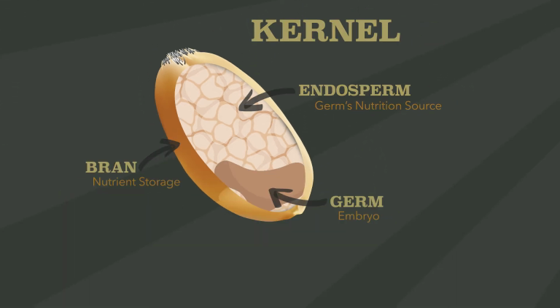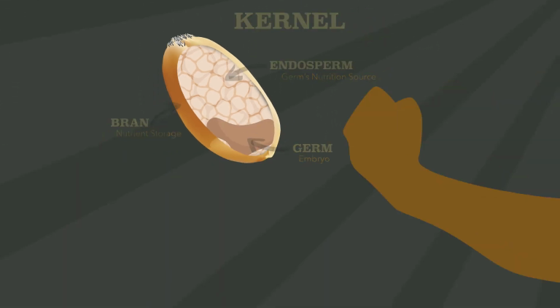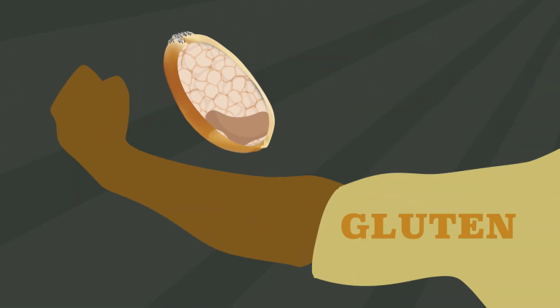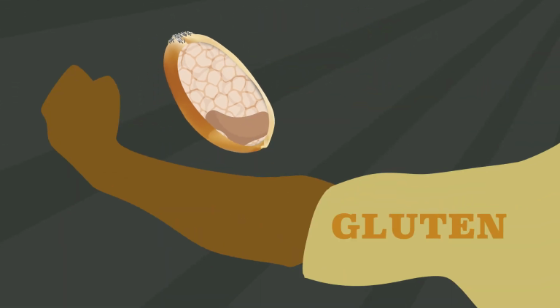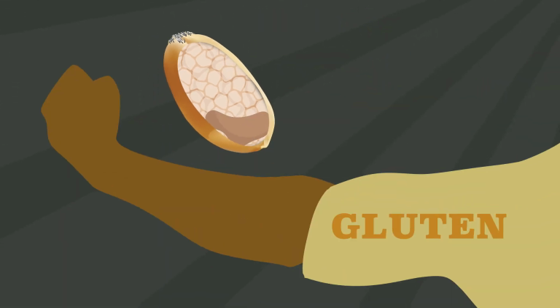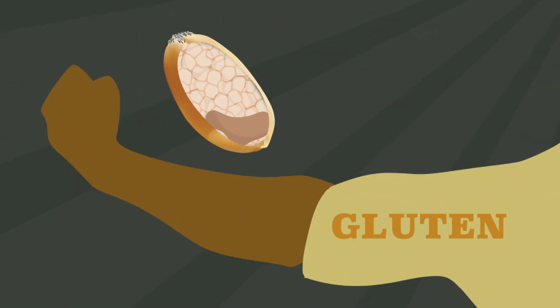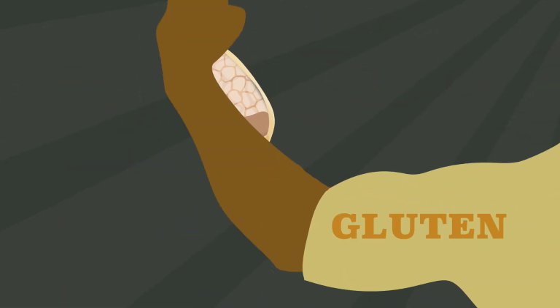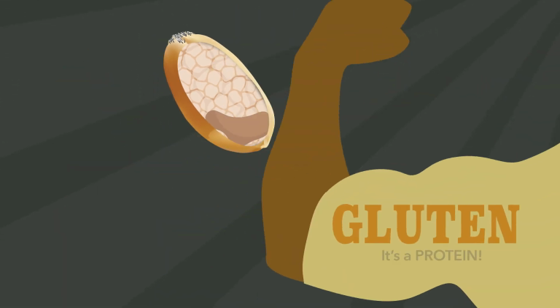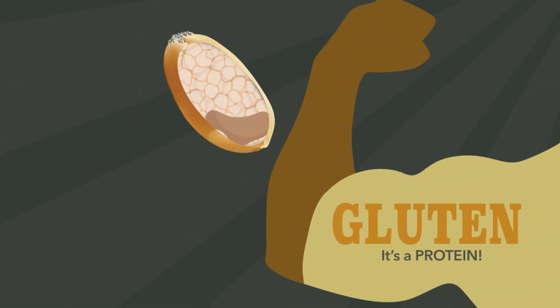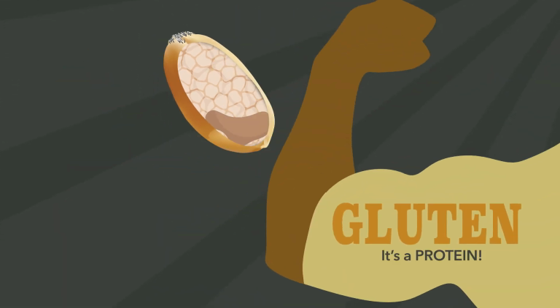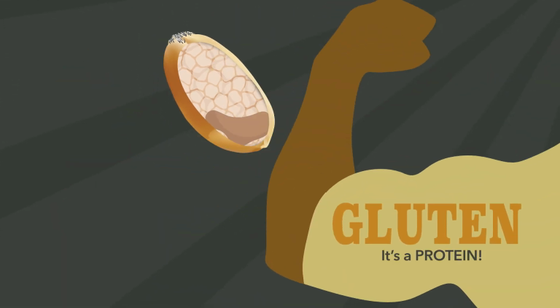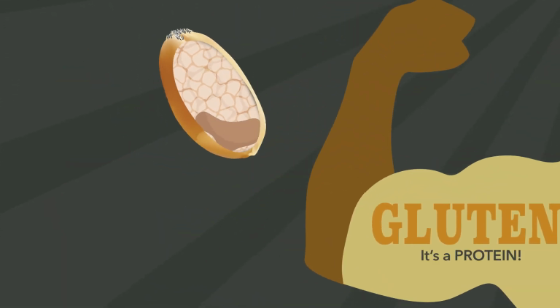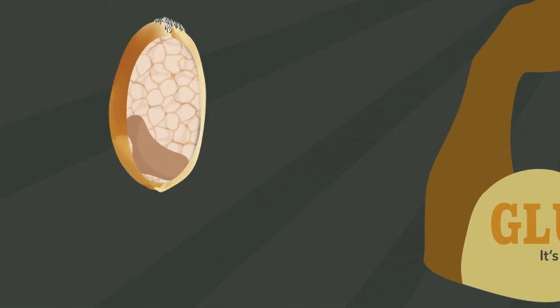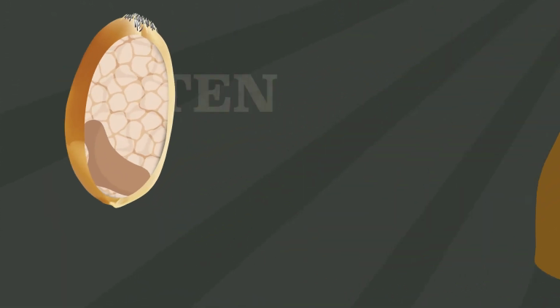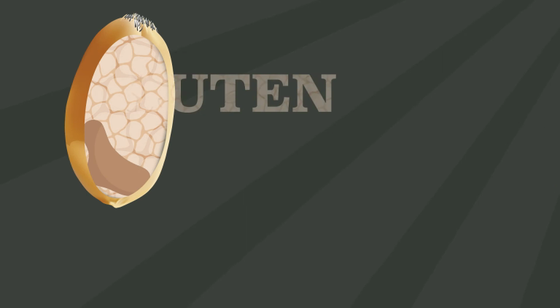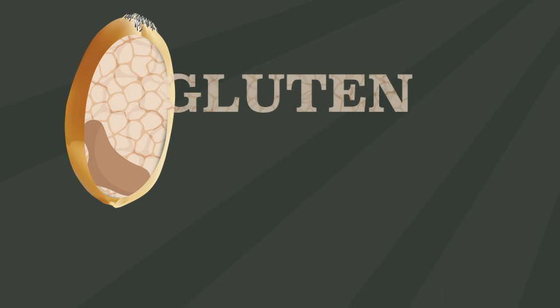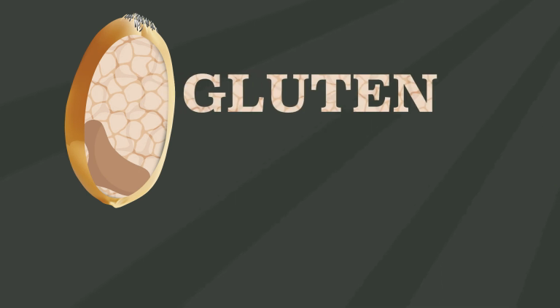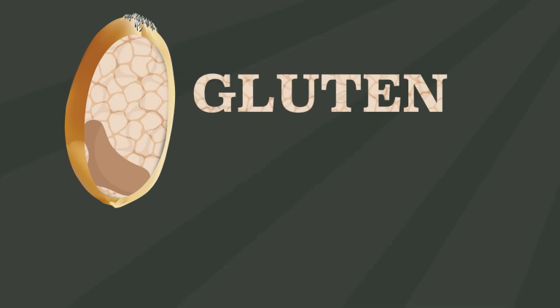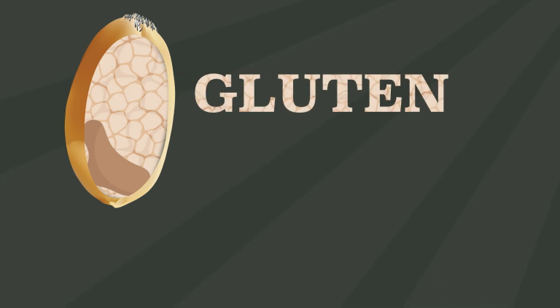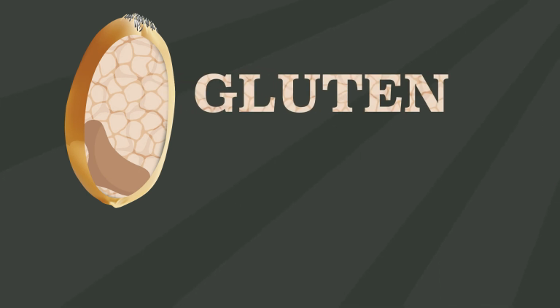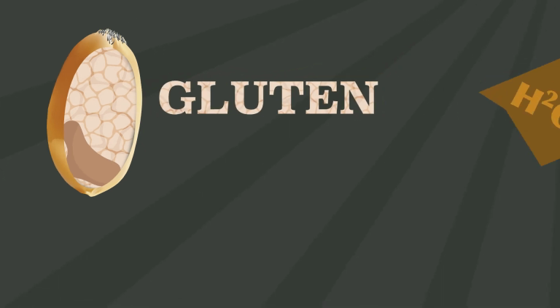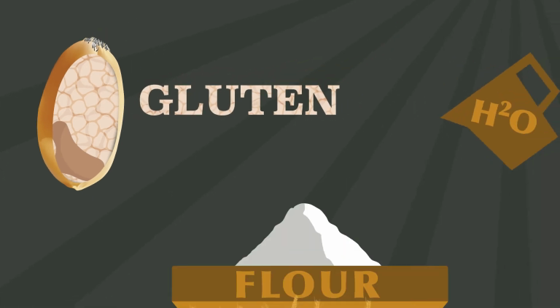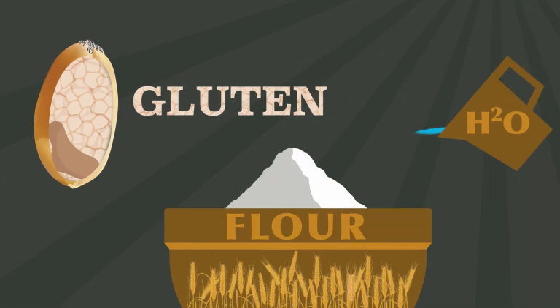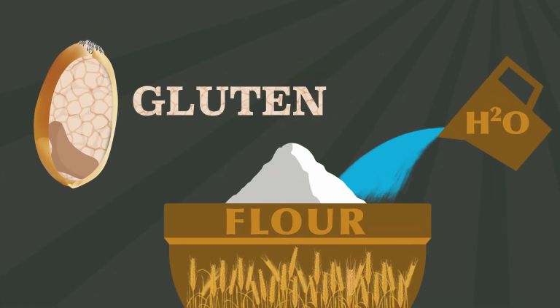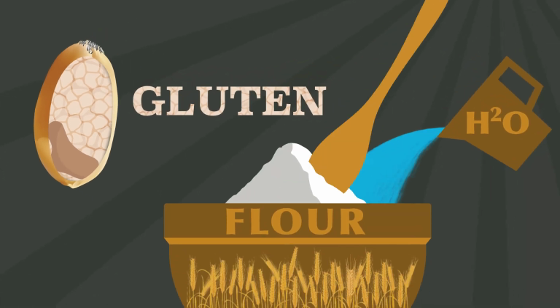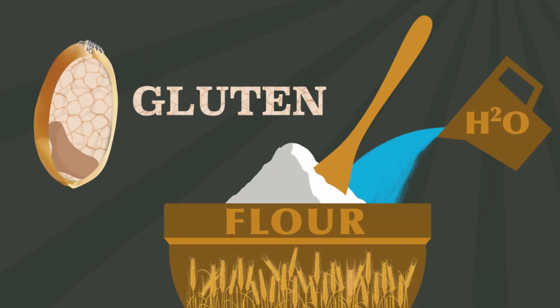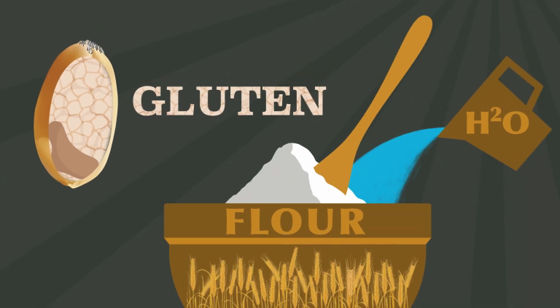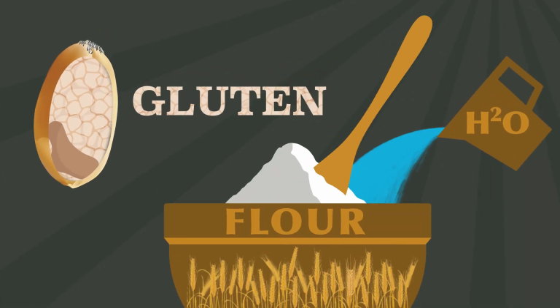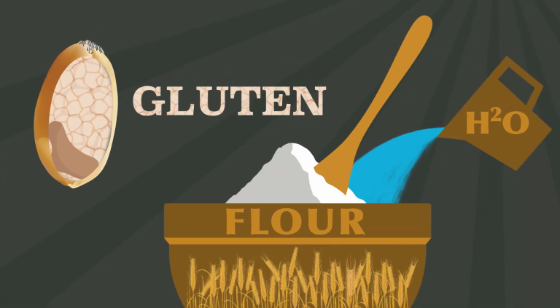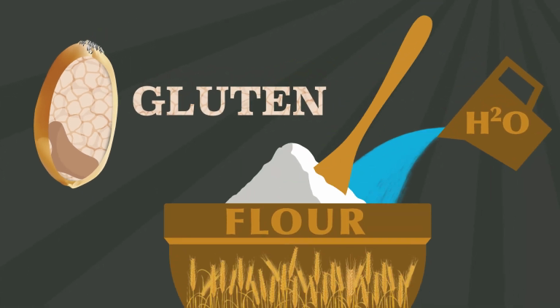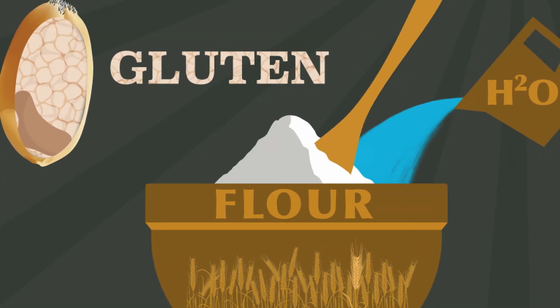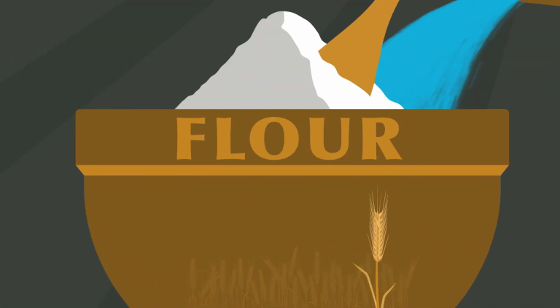Did you know gluten is a protein? It forms from the kernel's endosperm when water is mixed with flour.